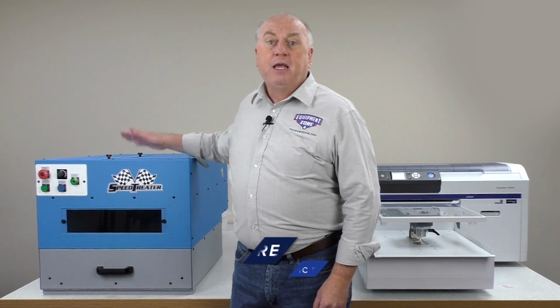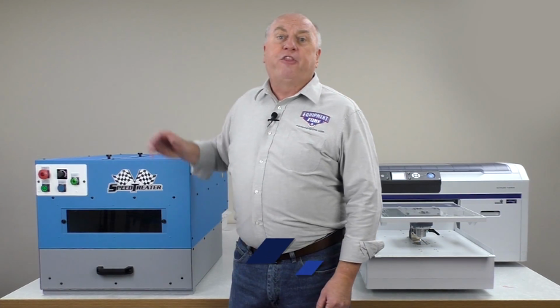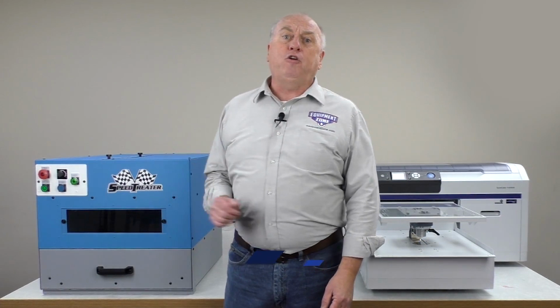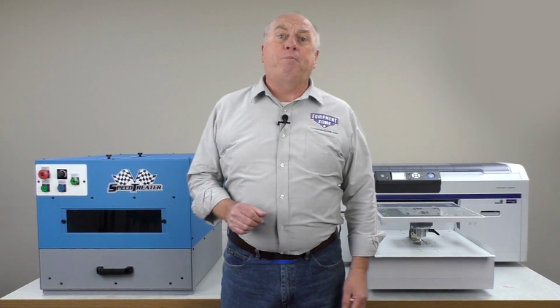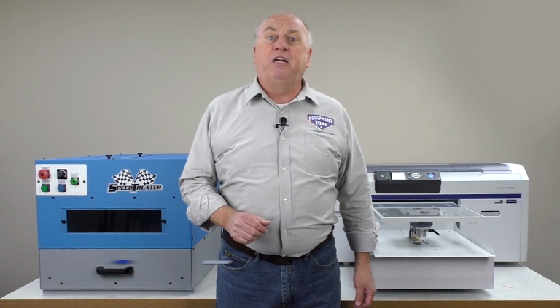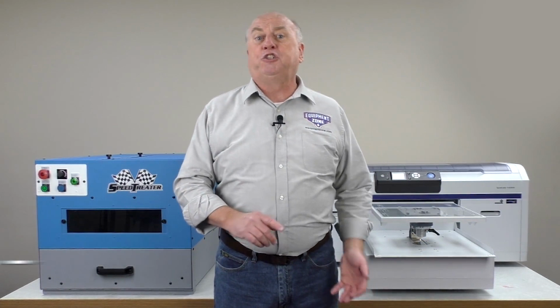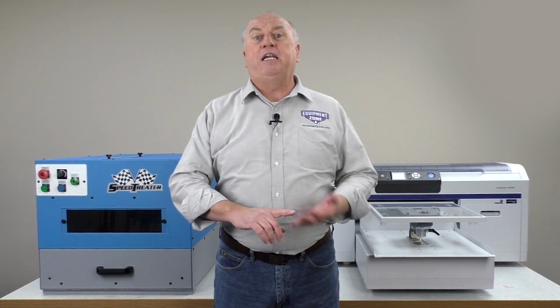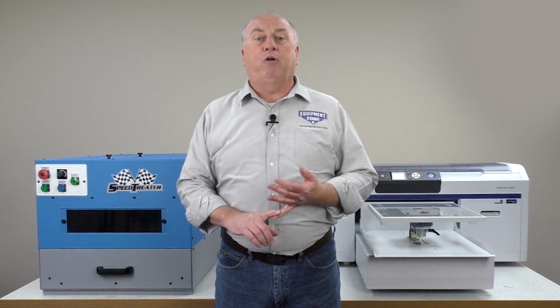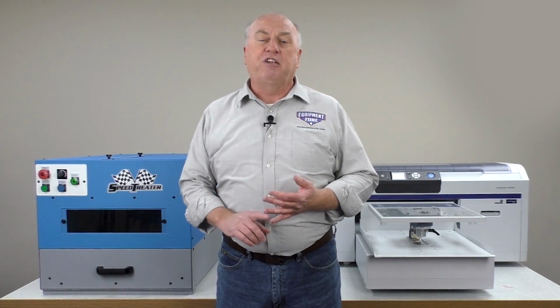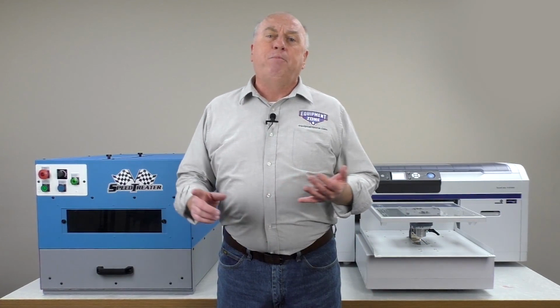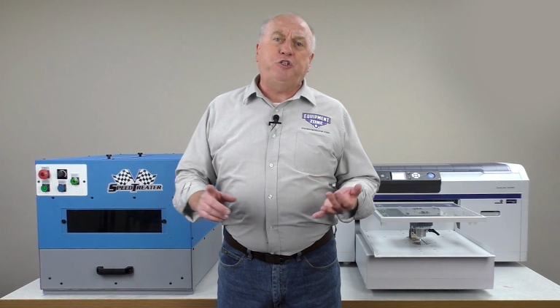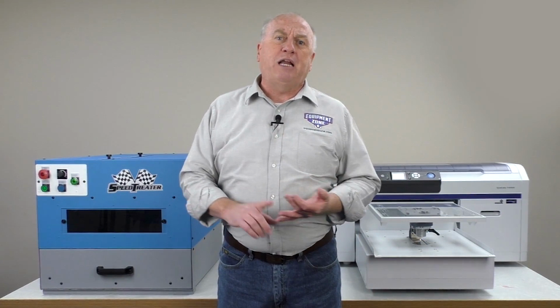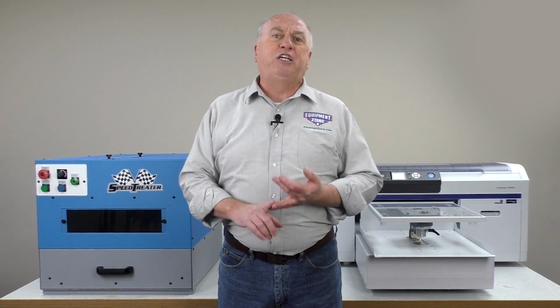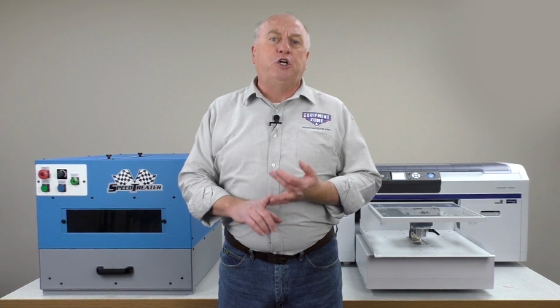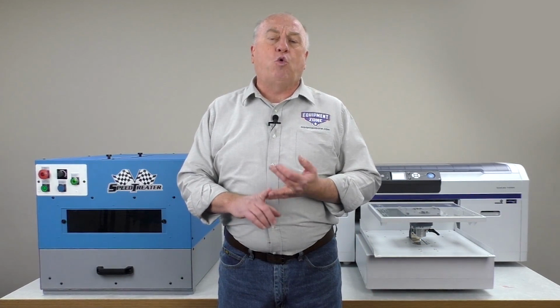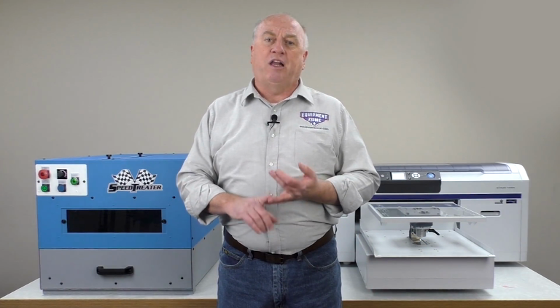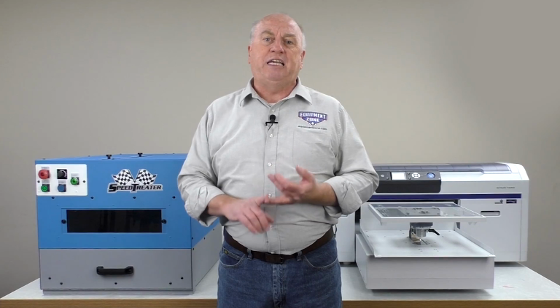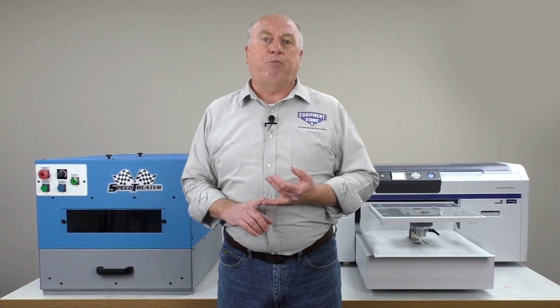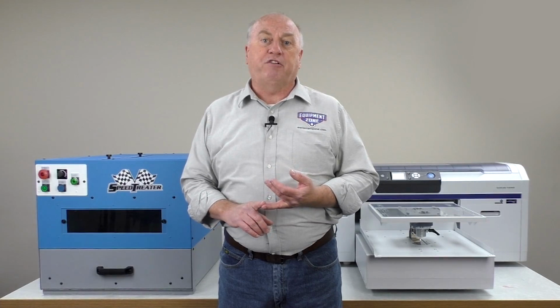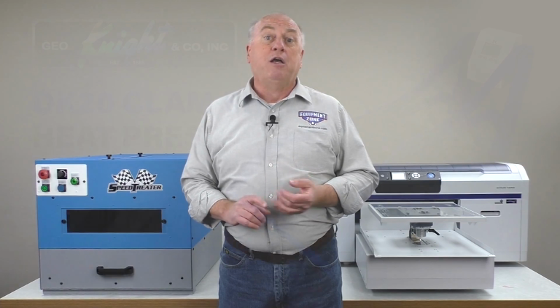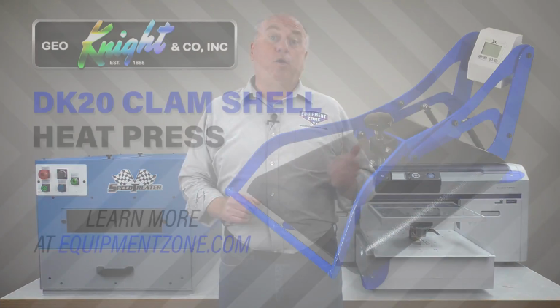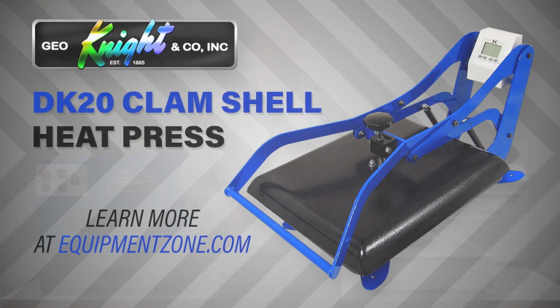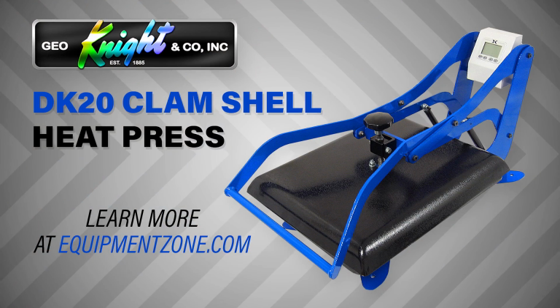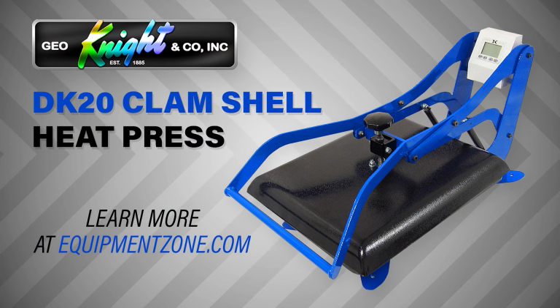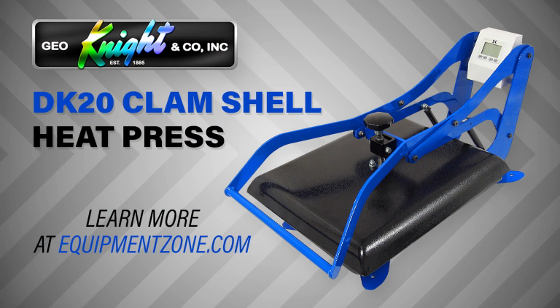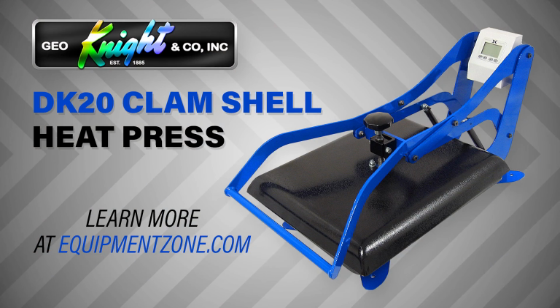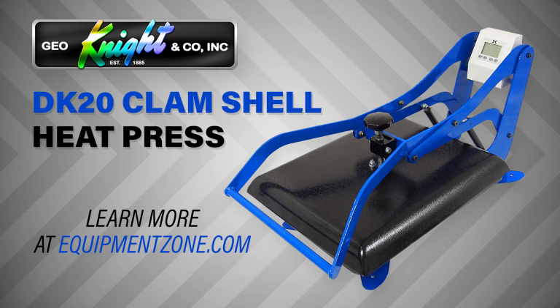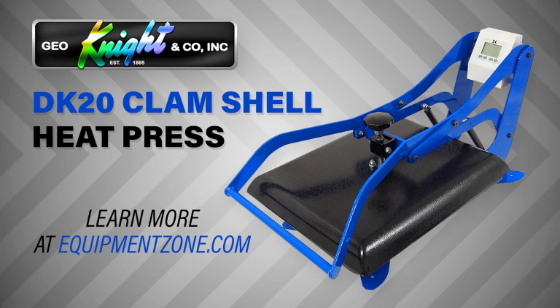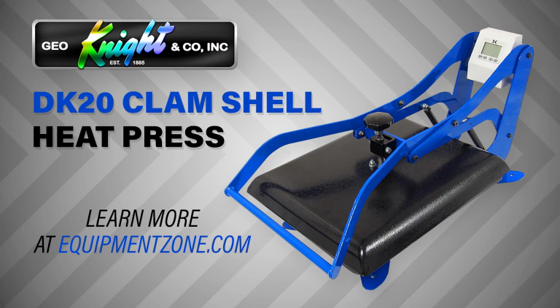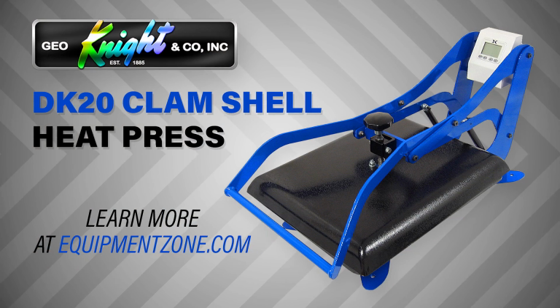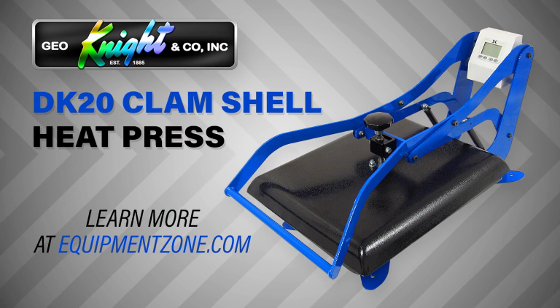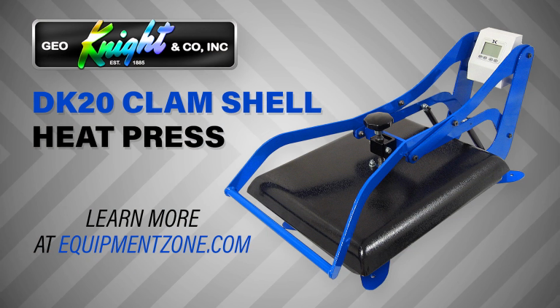The third component is your heat press. Be sure to have a good quality heat press. We'll be using the GeoNight DK20 heat press.